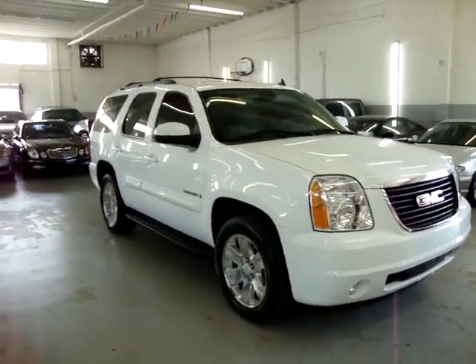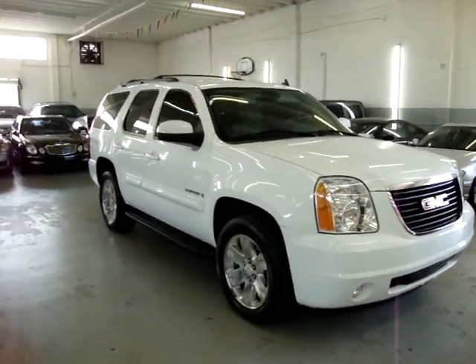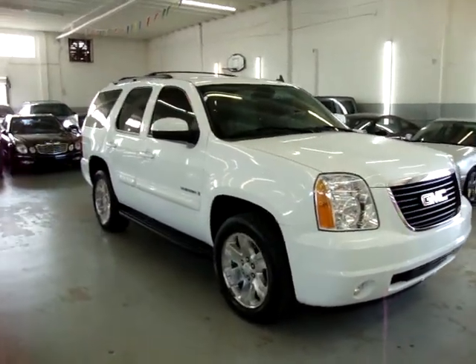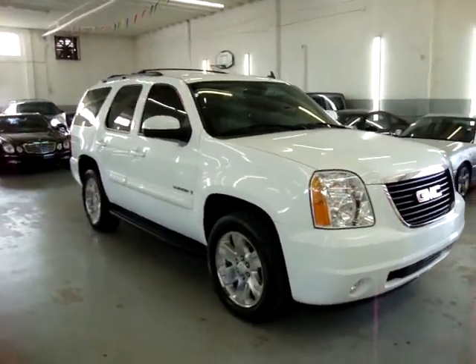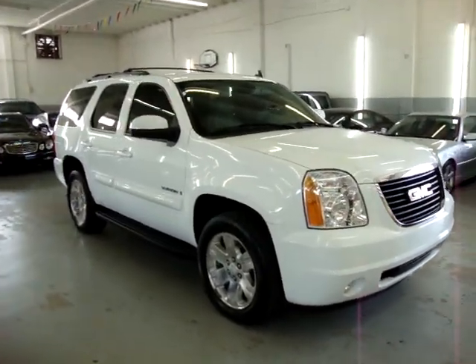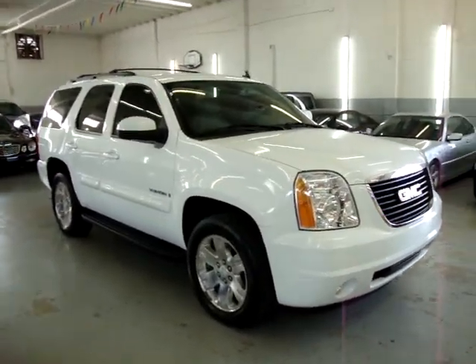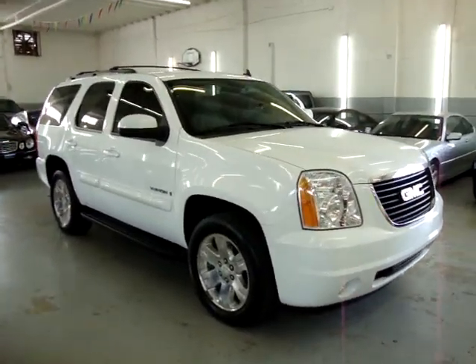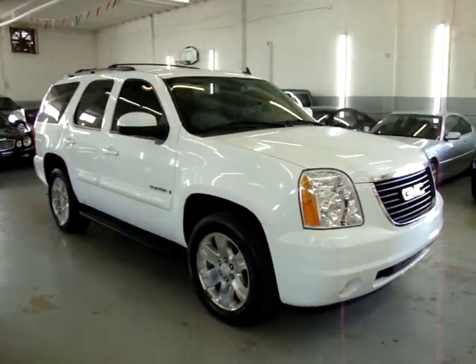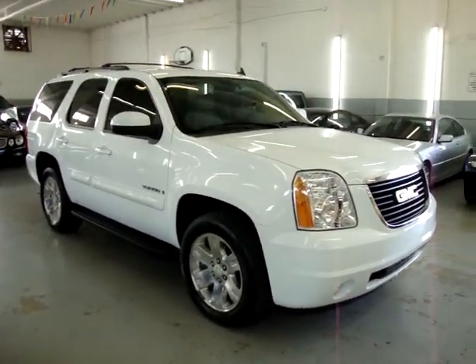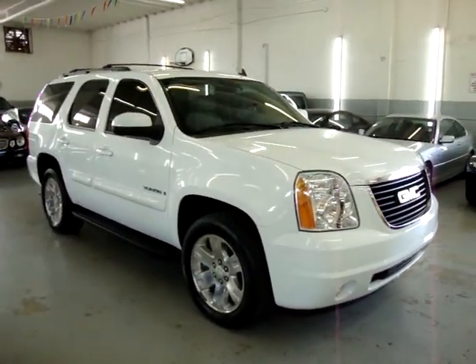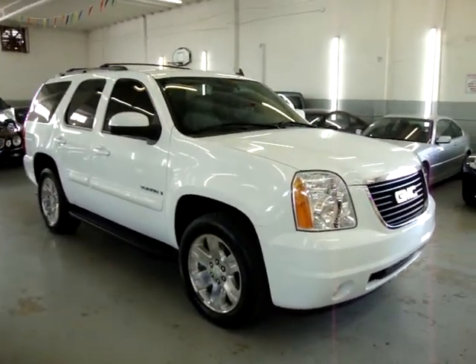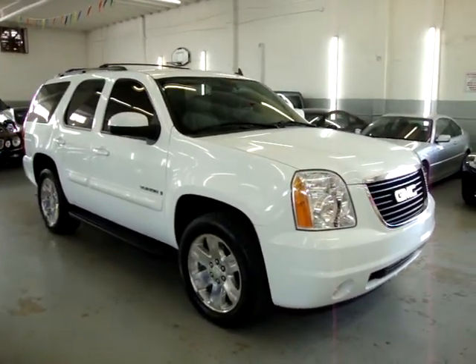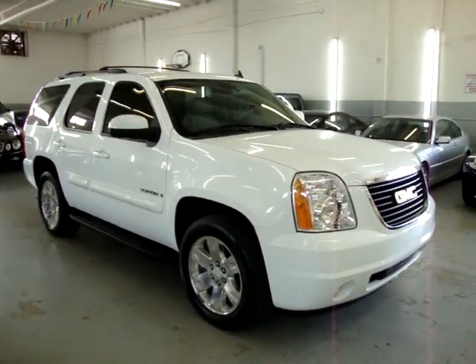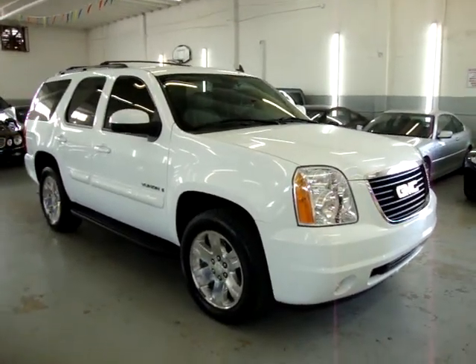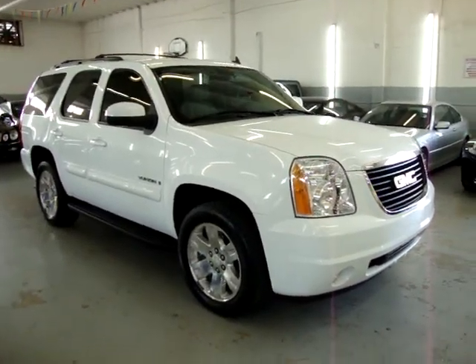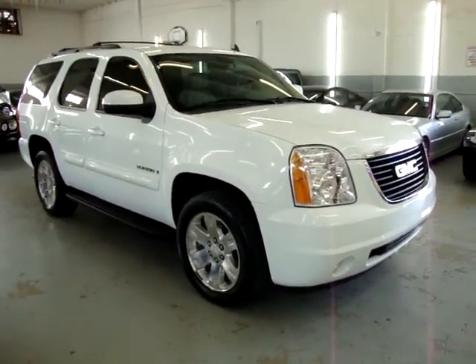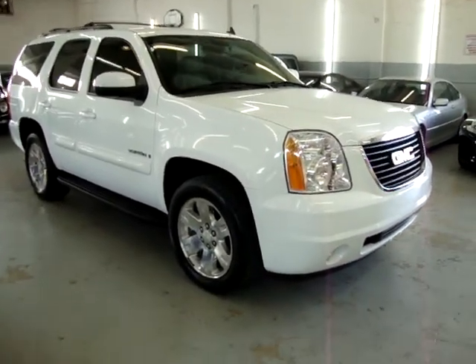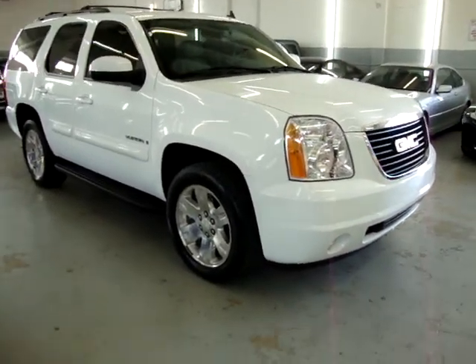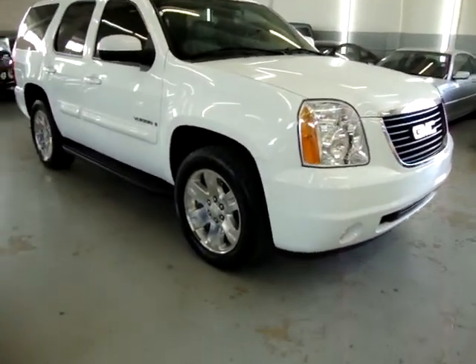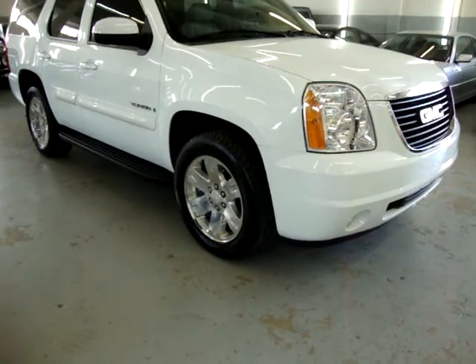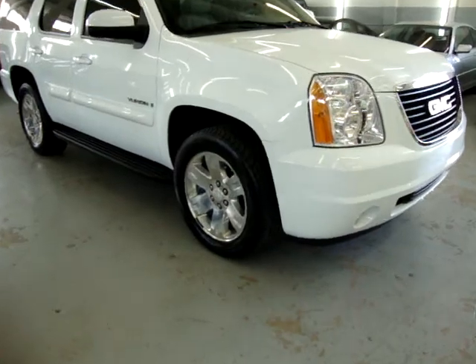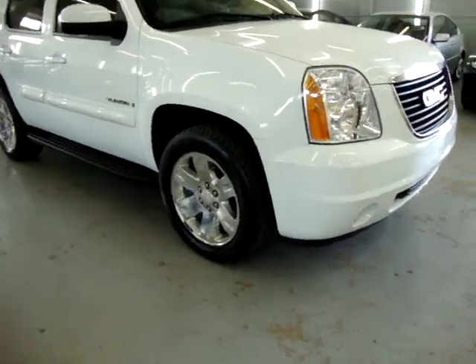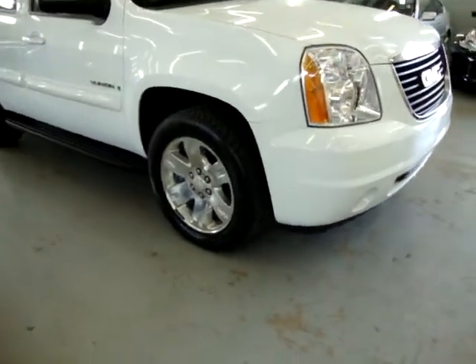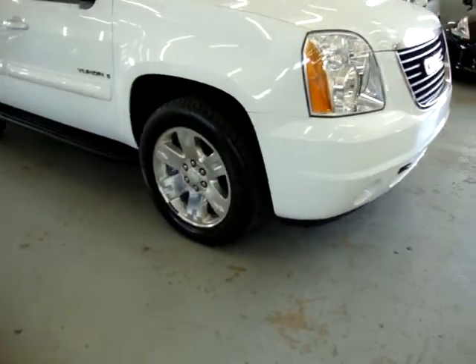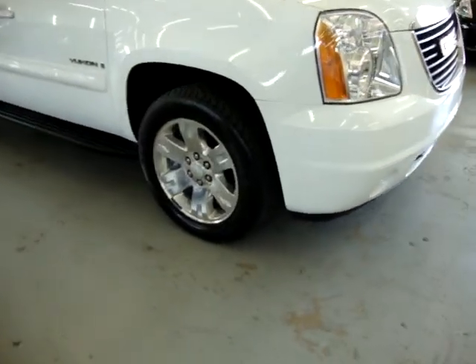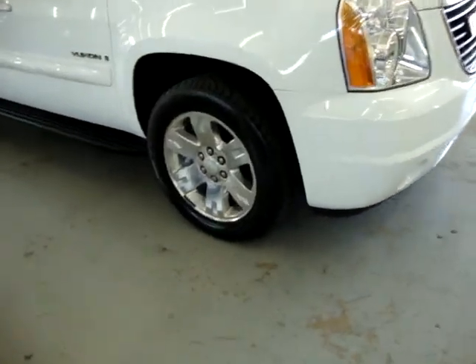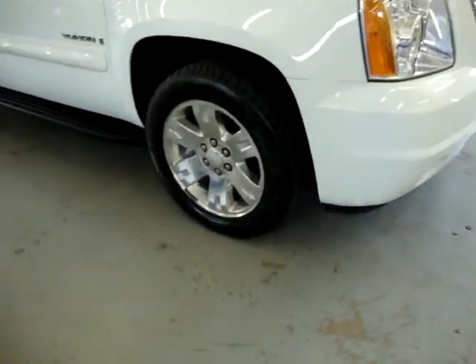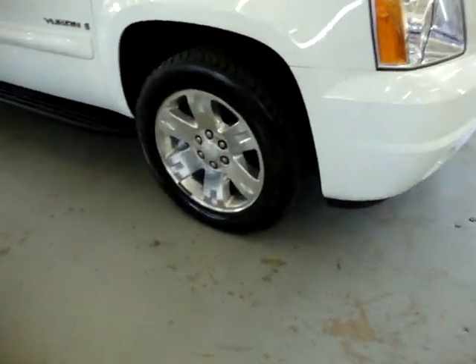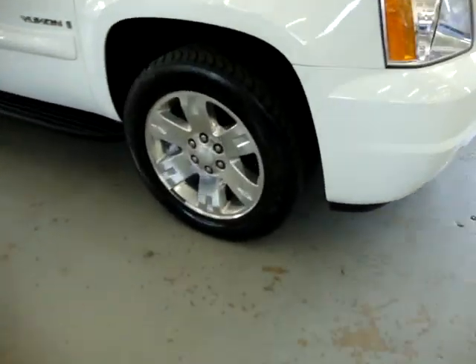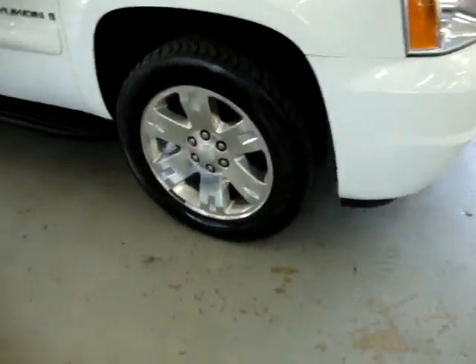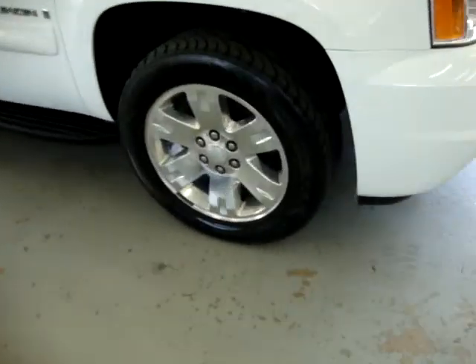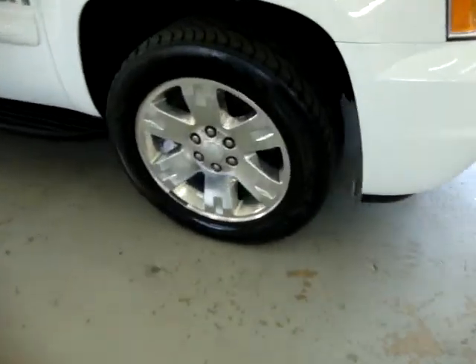It has a clean title and a clean CarFax you can view right now for free on our website at VehicleMax.net.